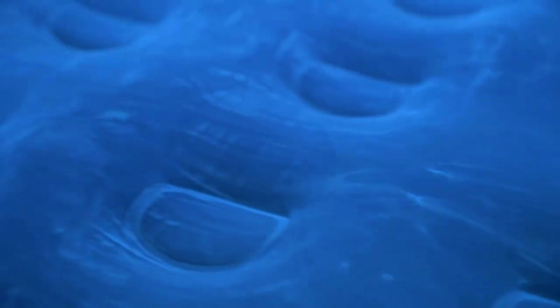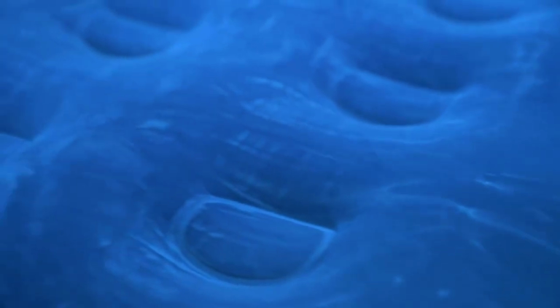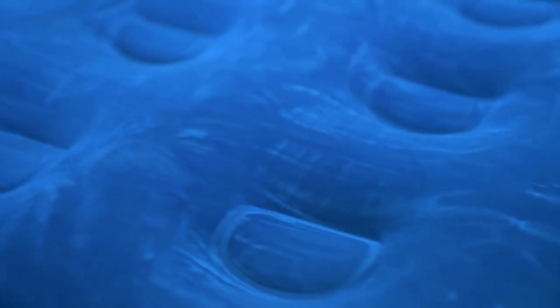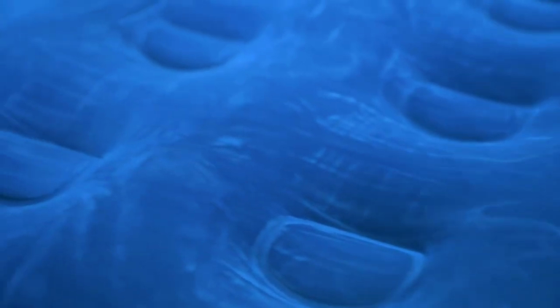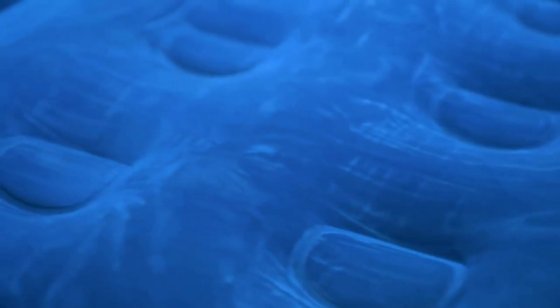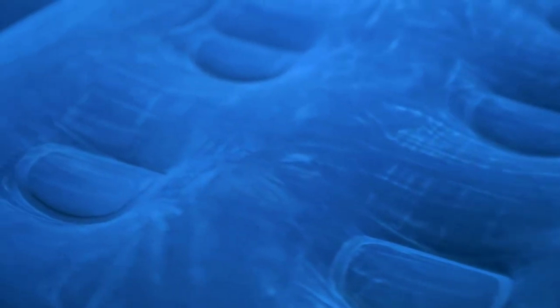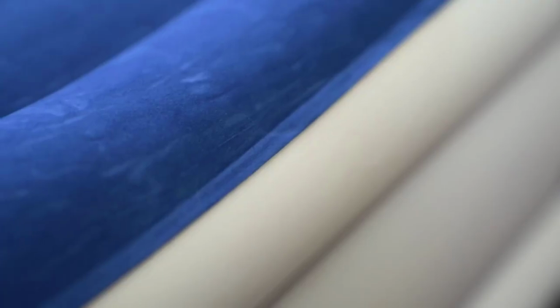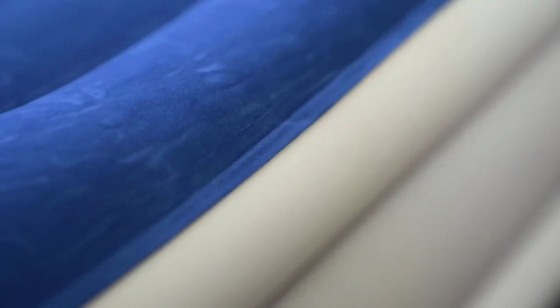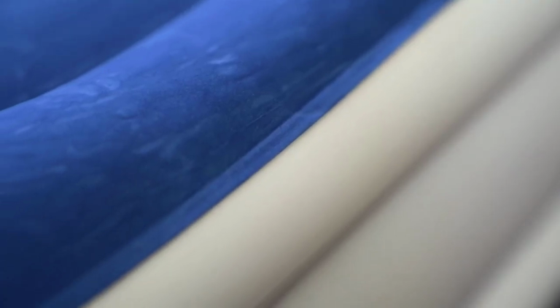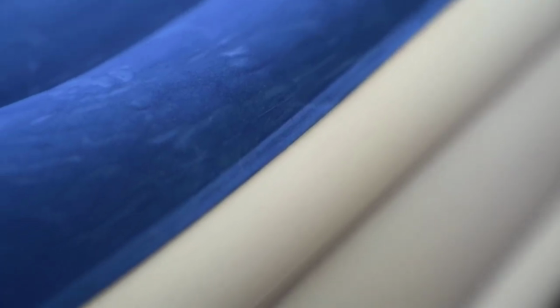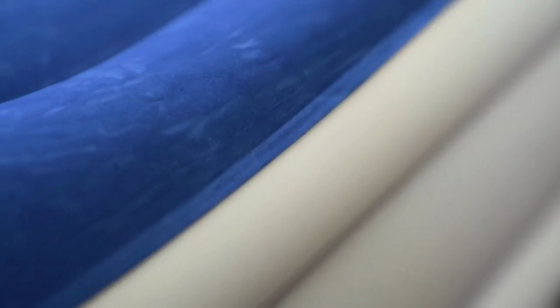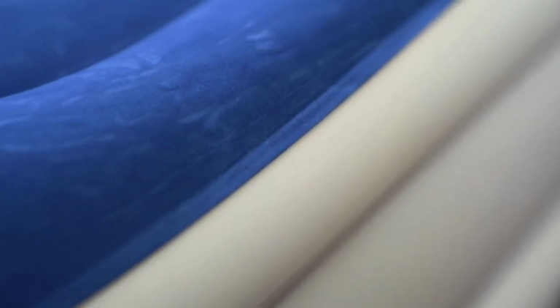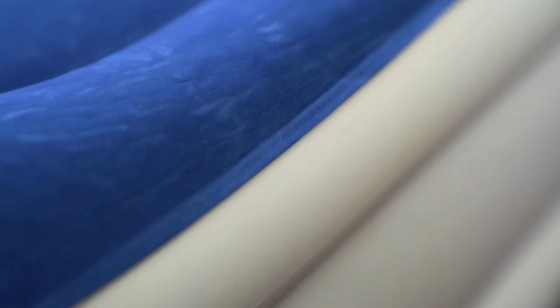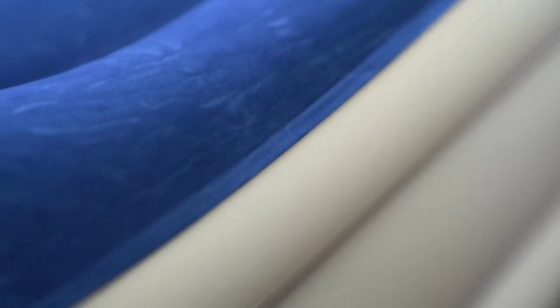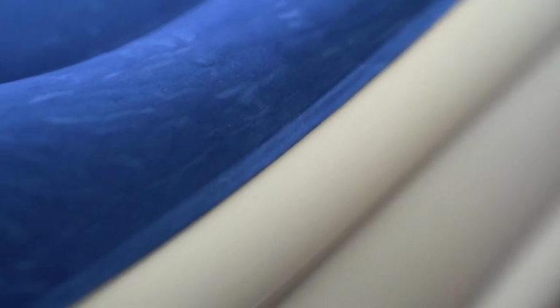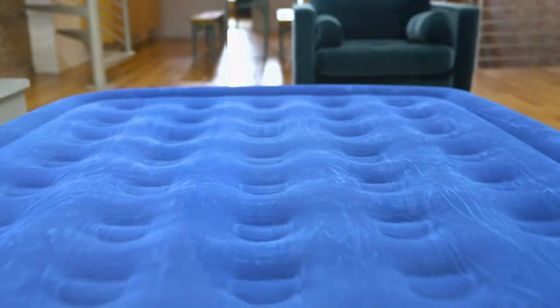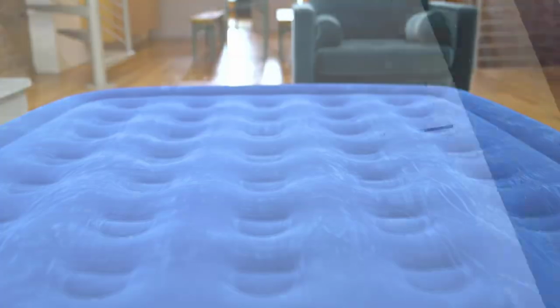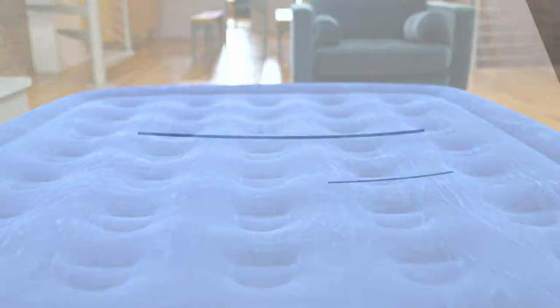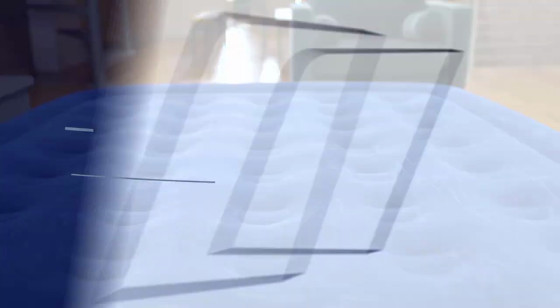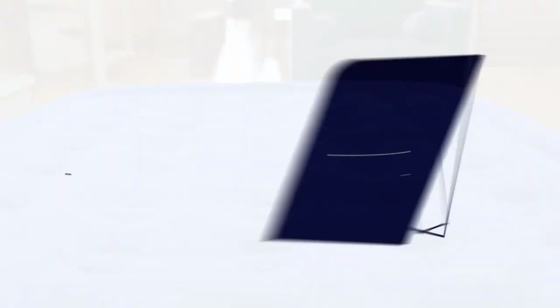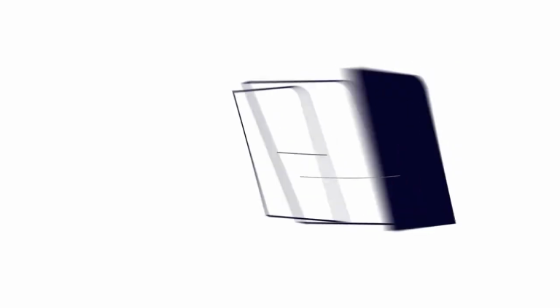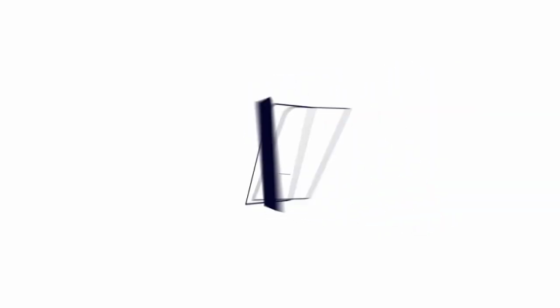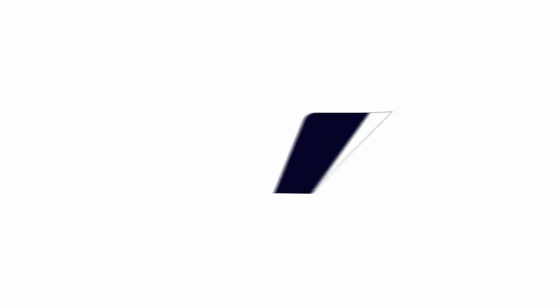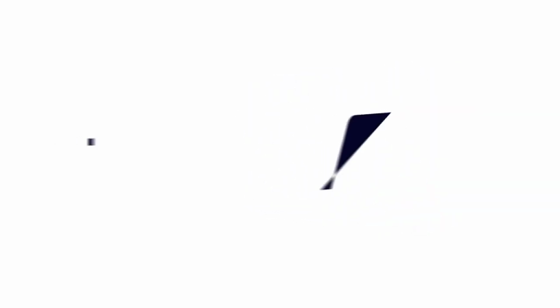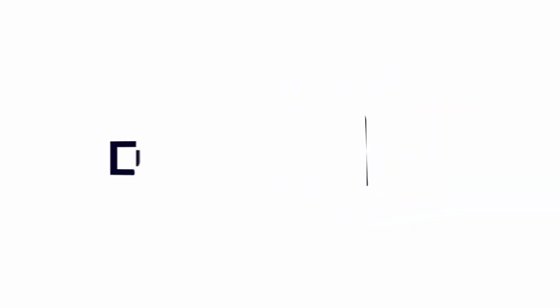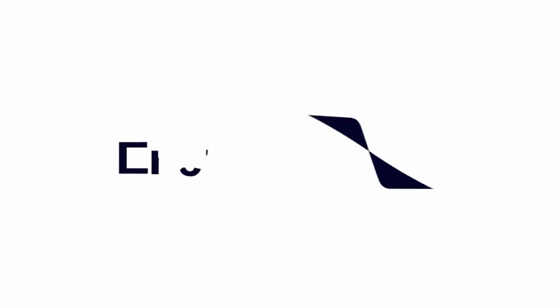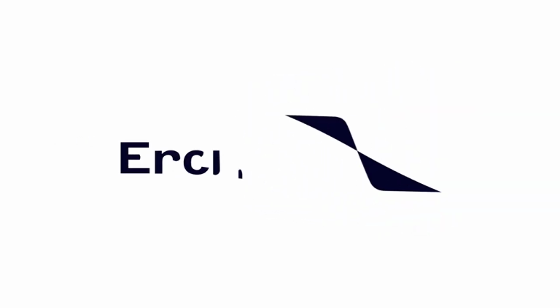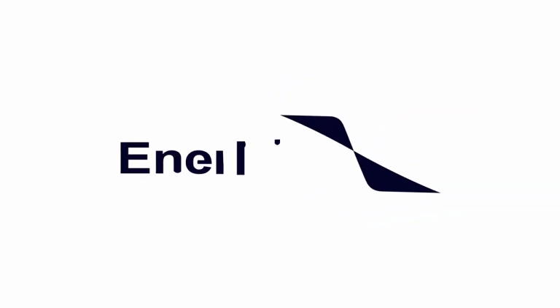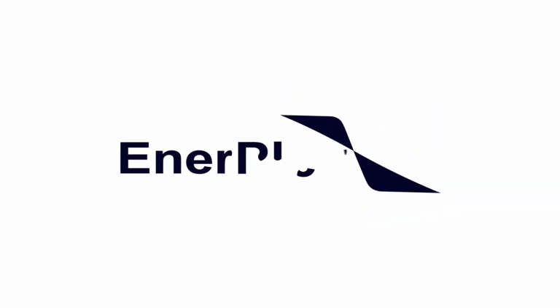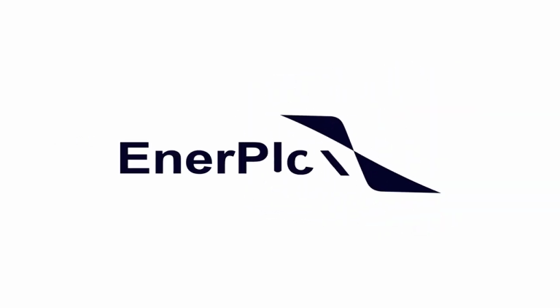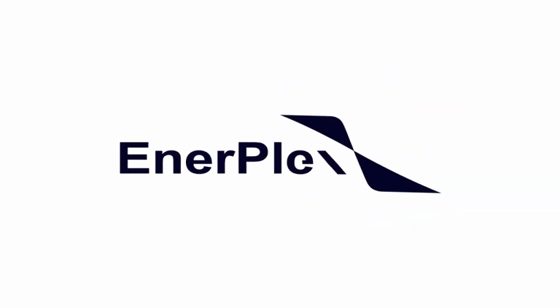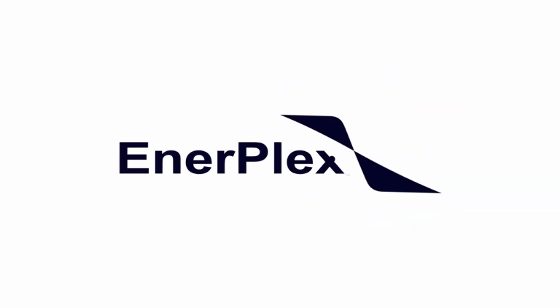With its built-in pump and durable construction, this full-size air mattress is sure to provide you with a good night's rest.